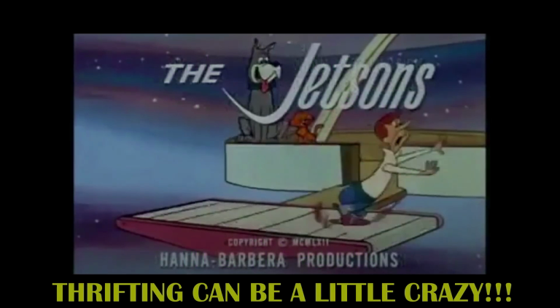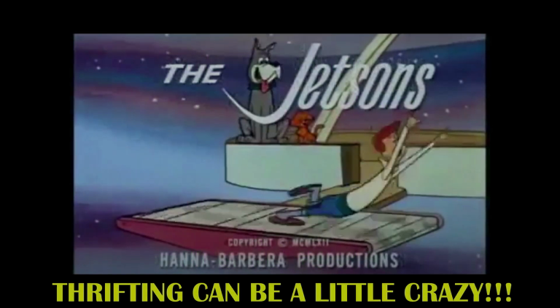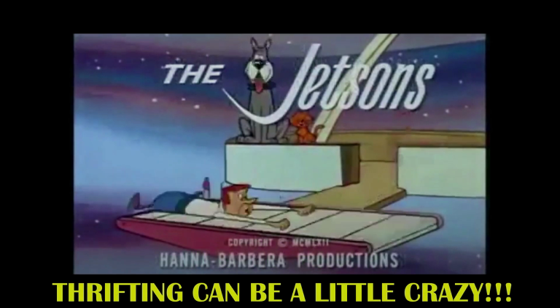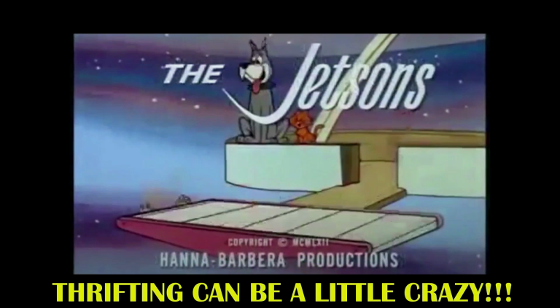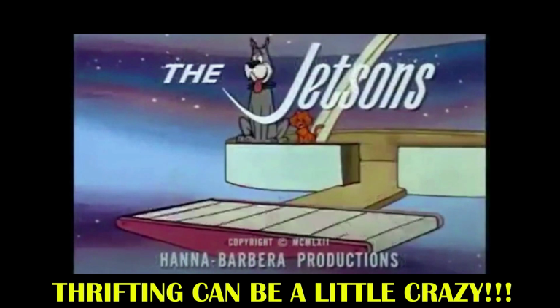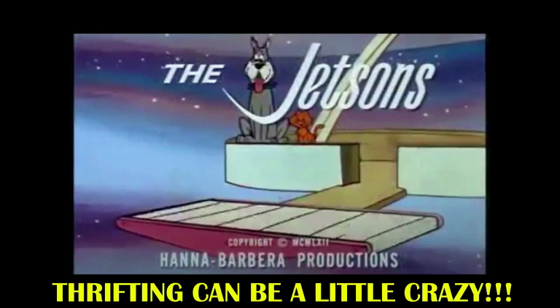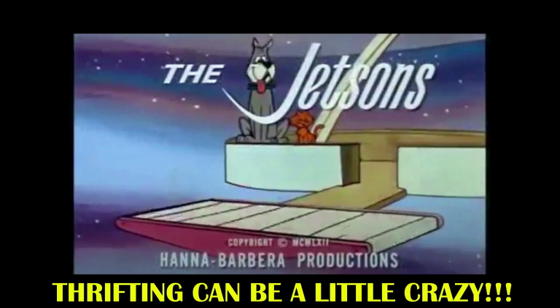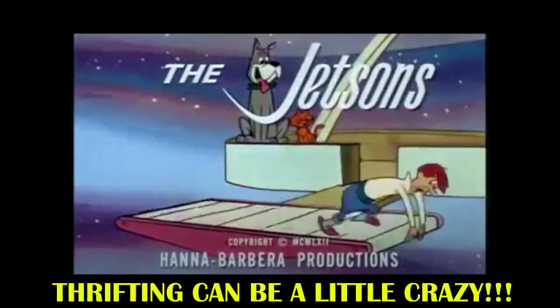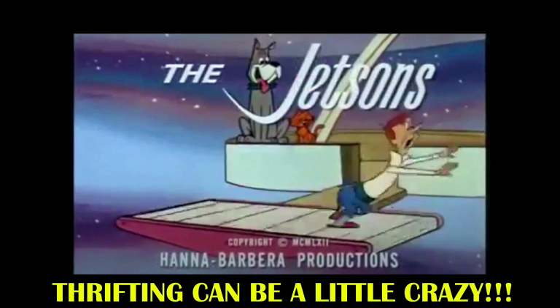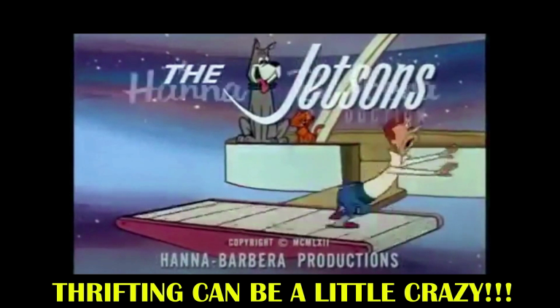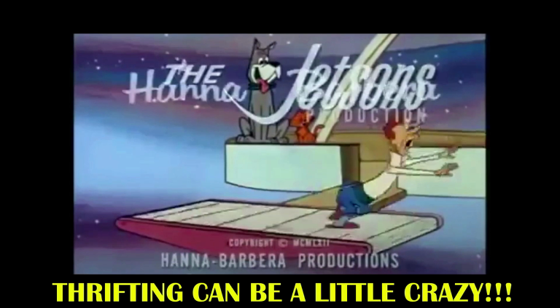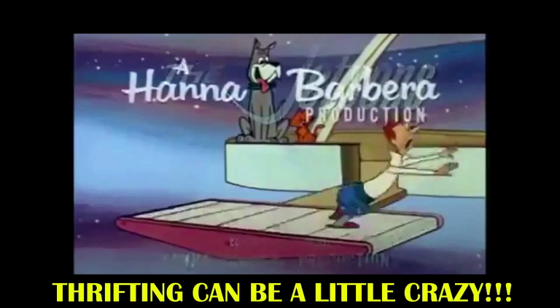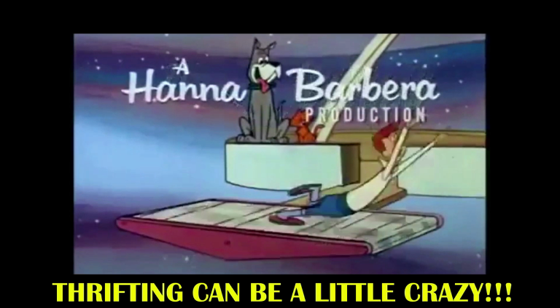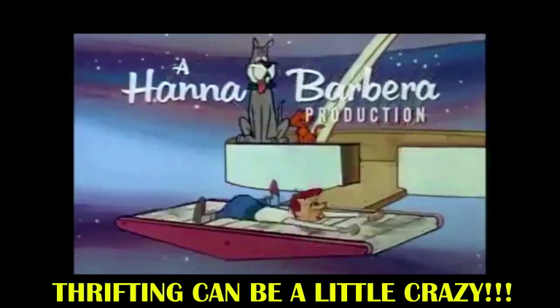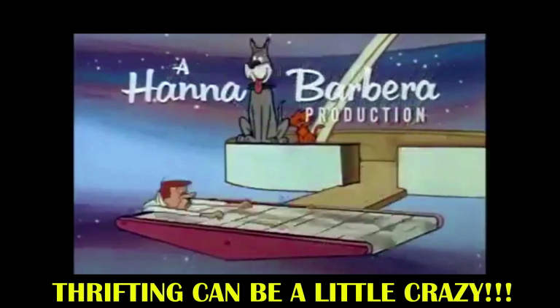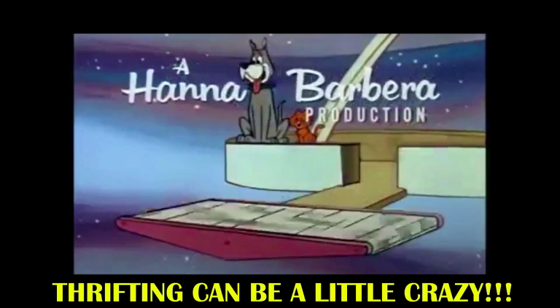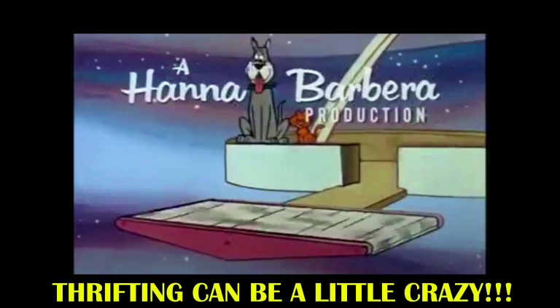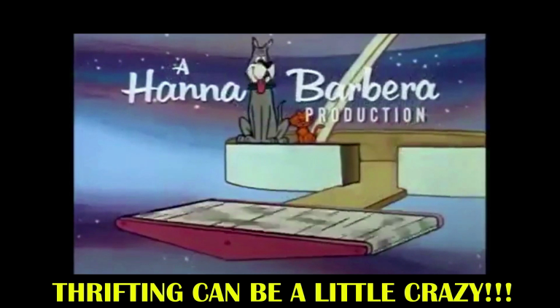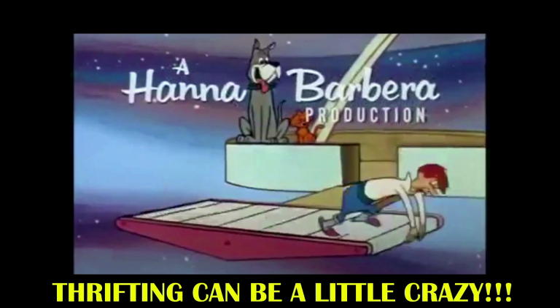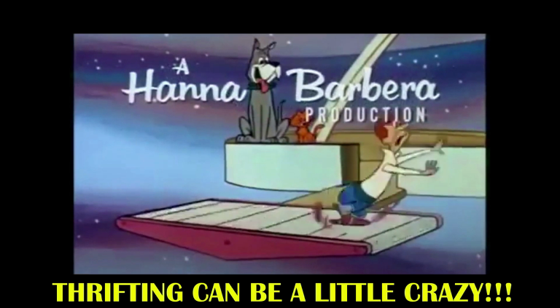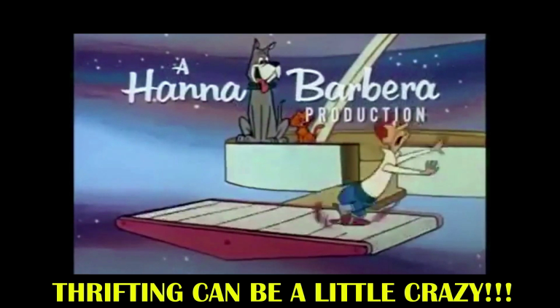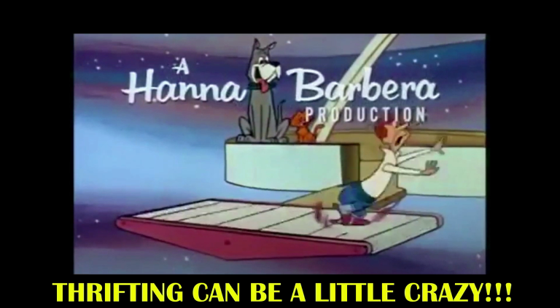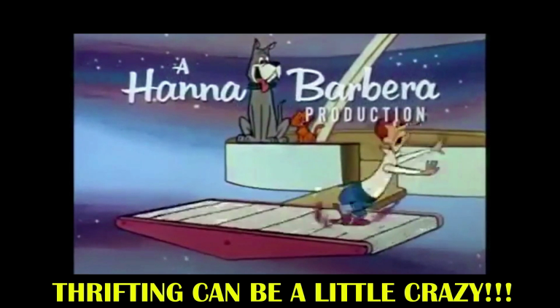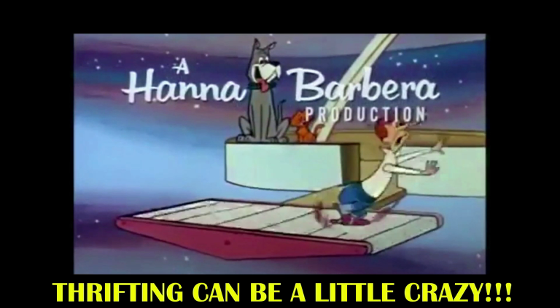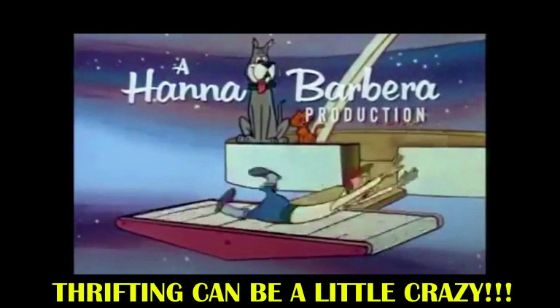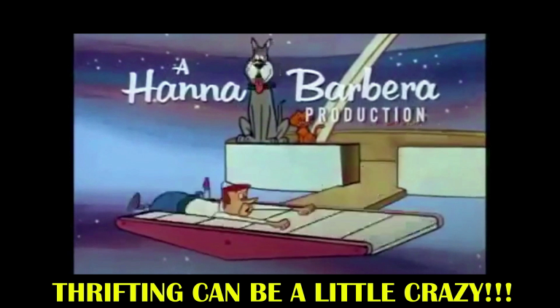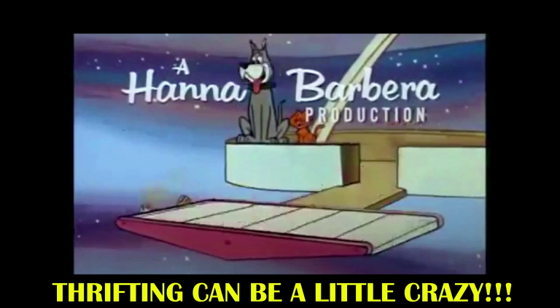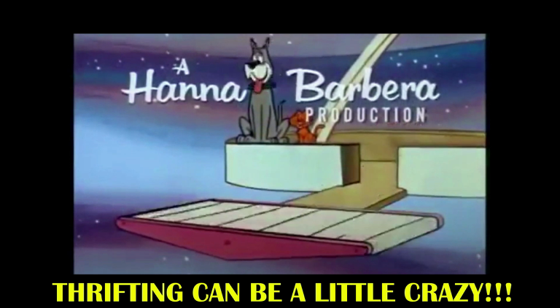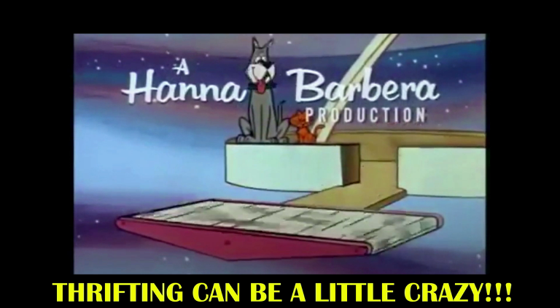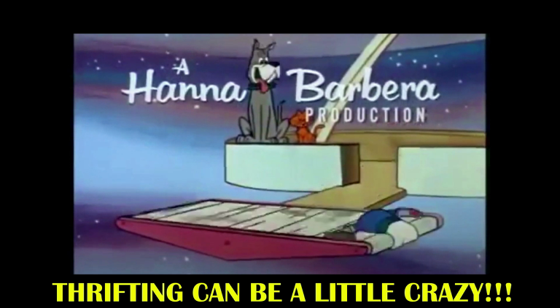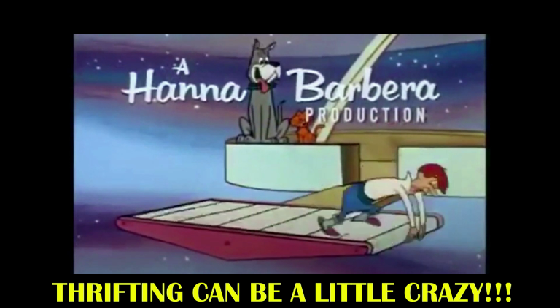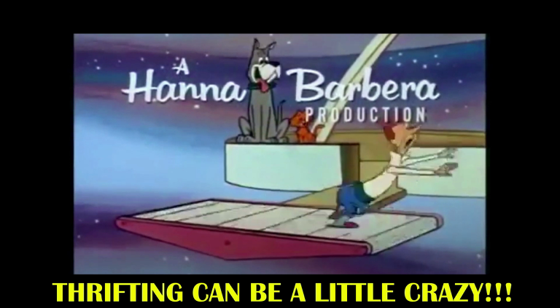James, stop this crazy thing! James, help!